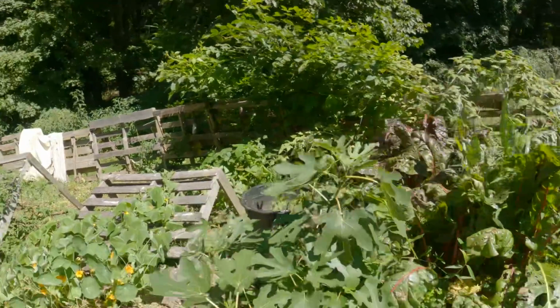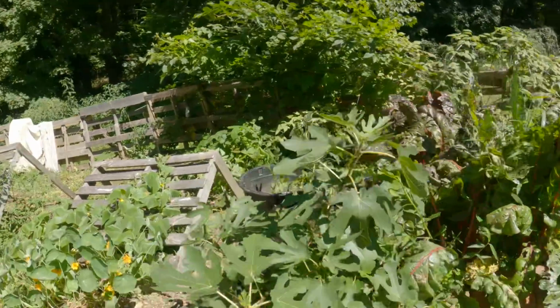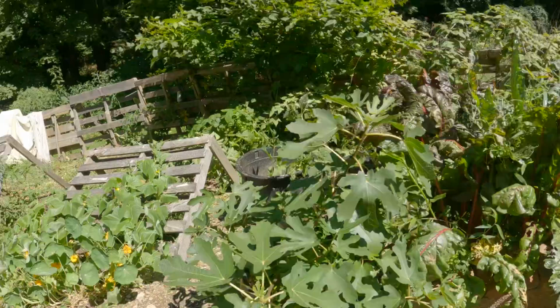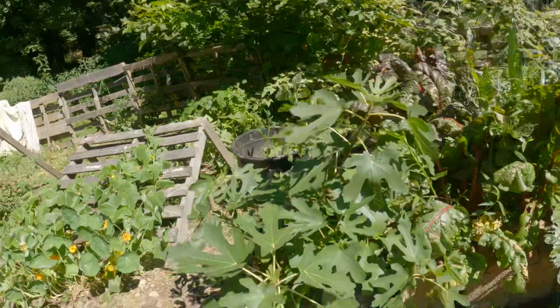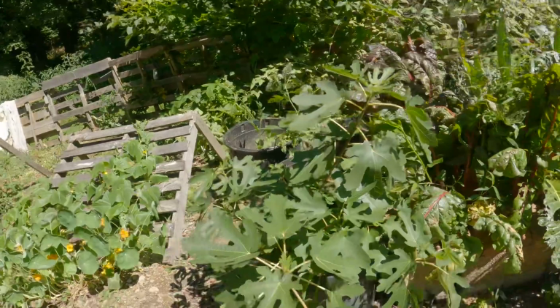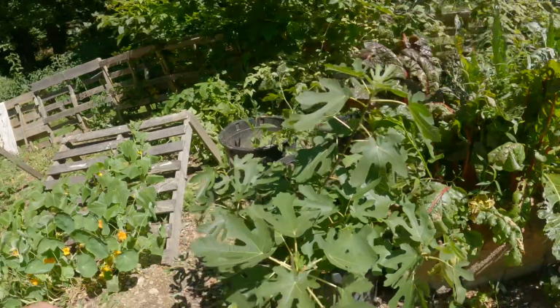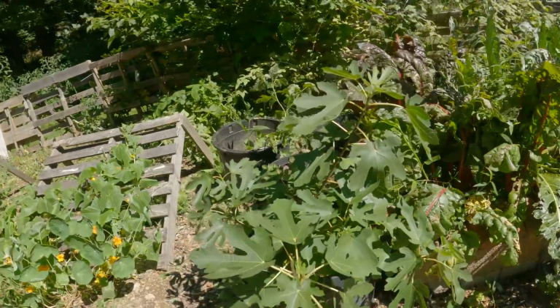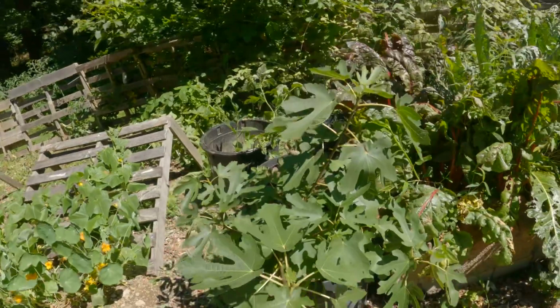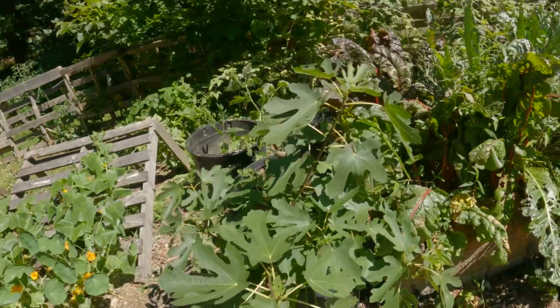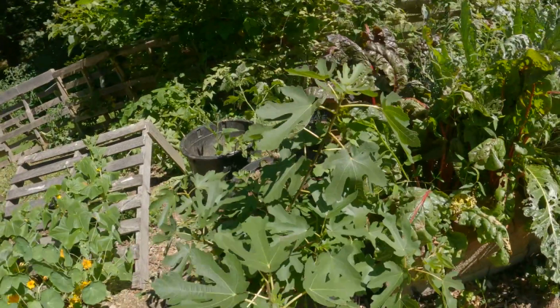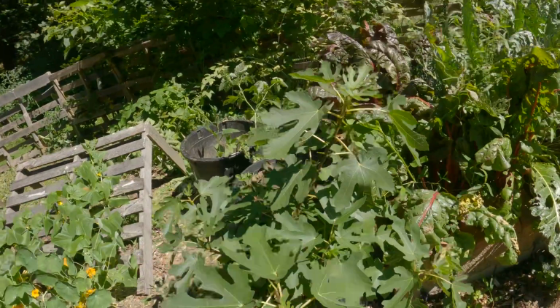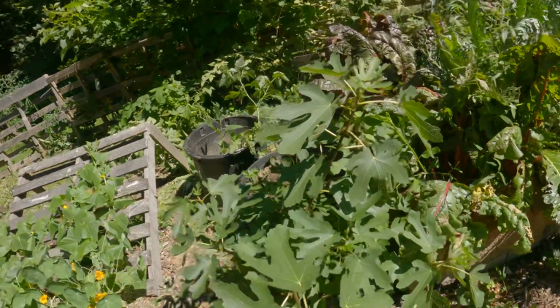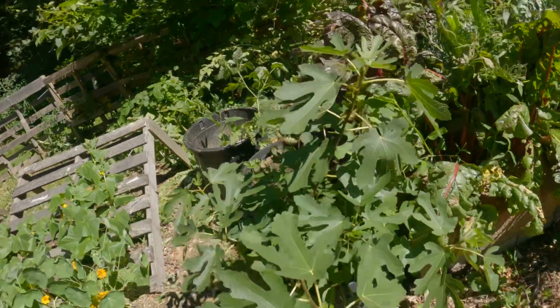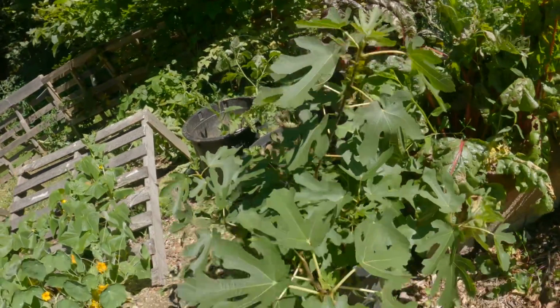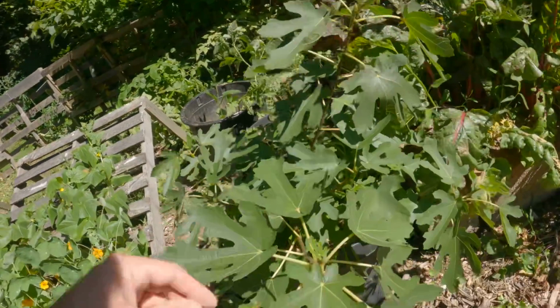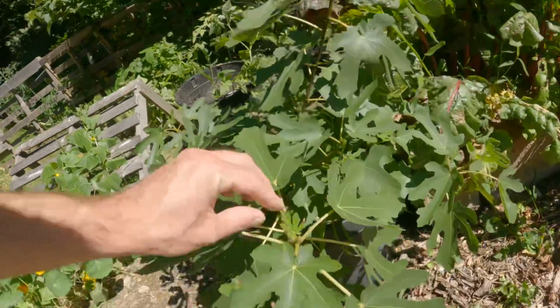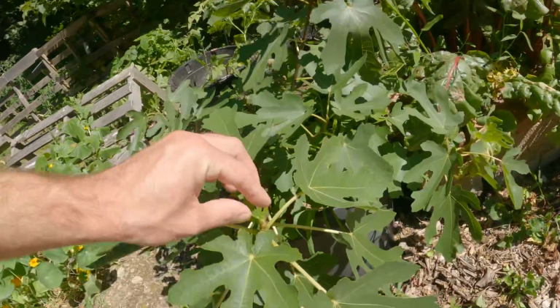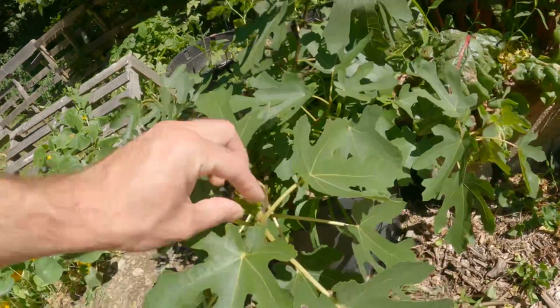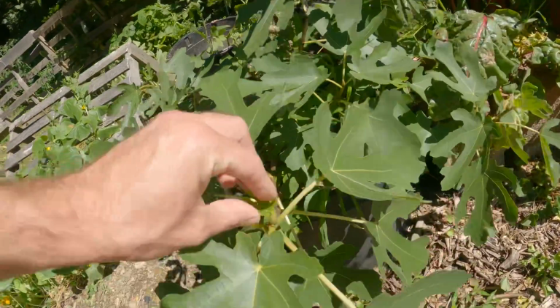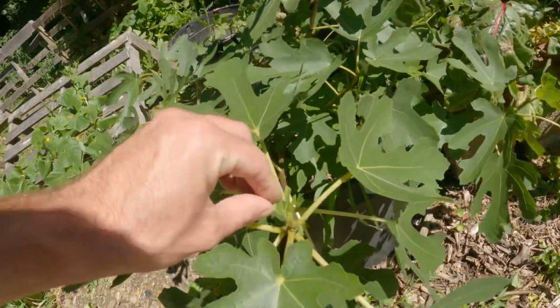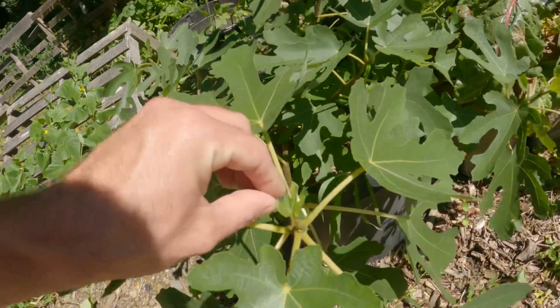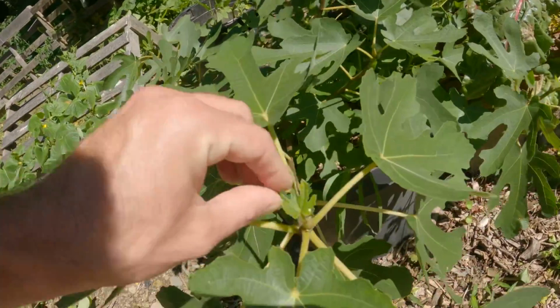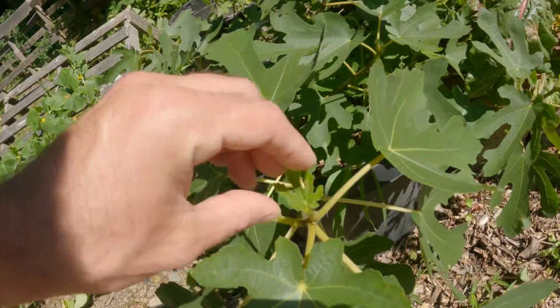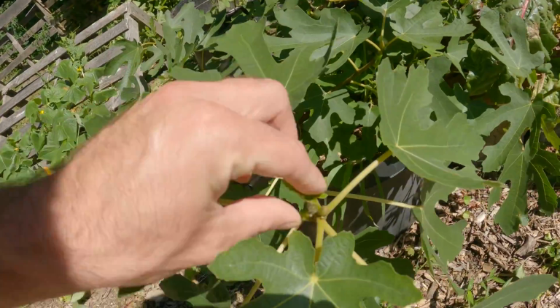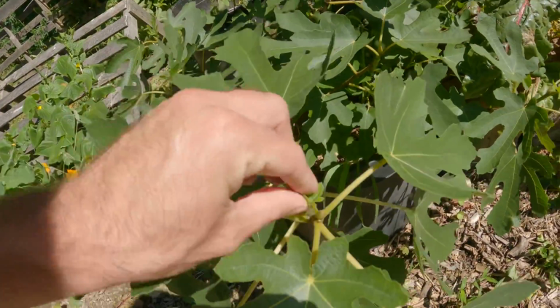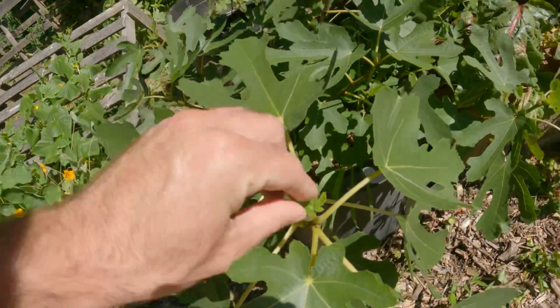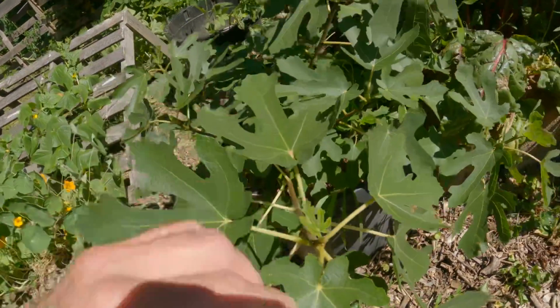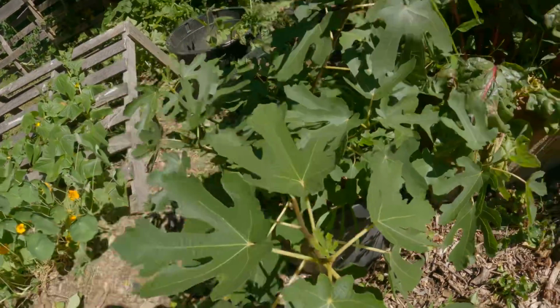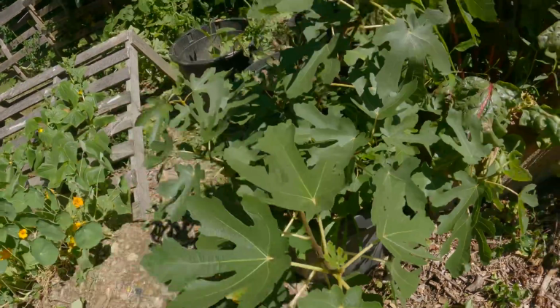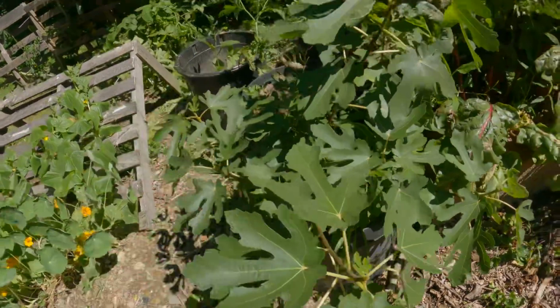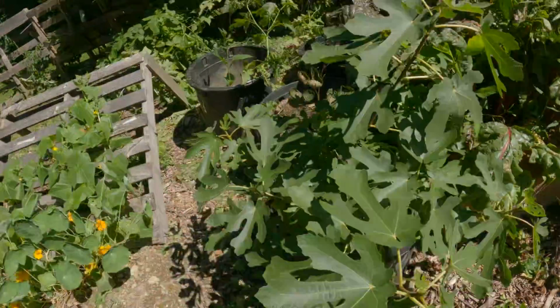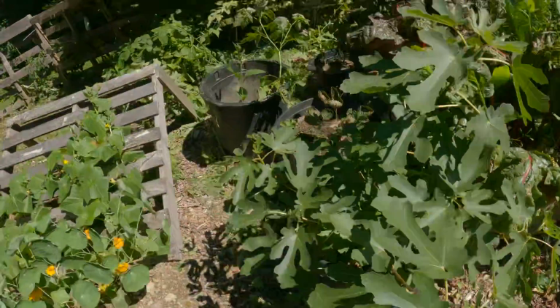We've got a fig — it's a new fig this year. And actually there's a baby fig, a figlet coming.